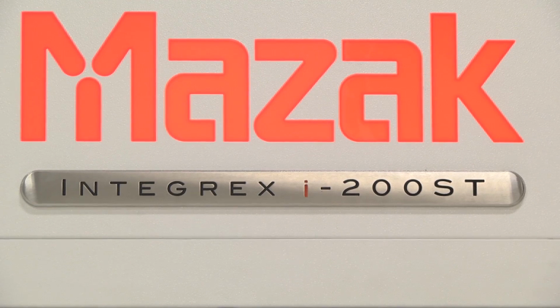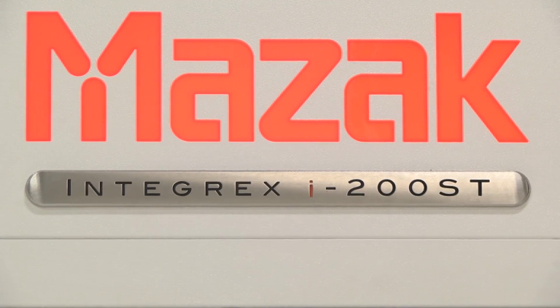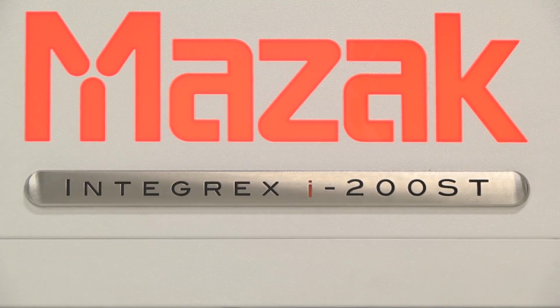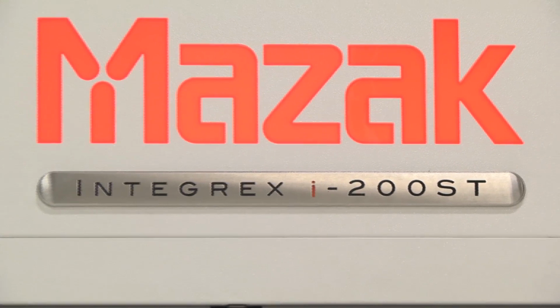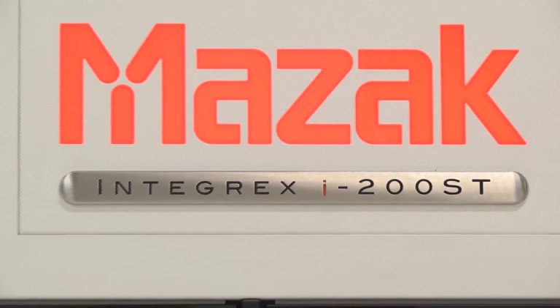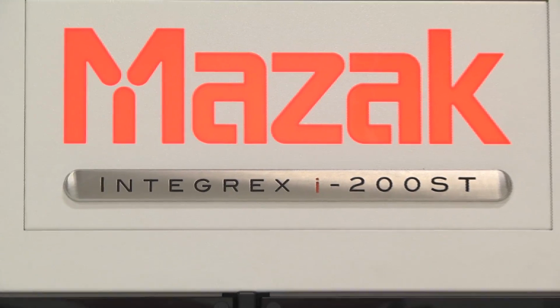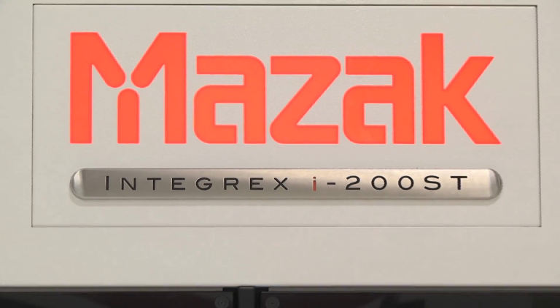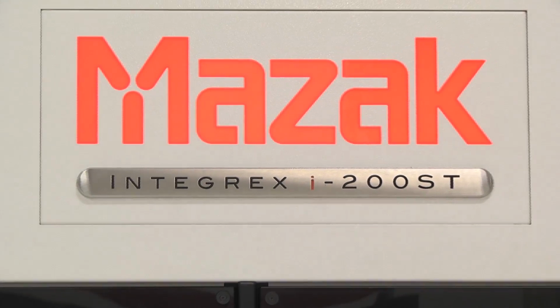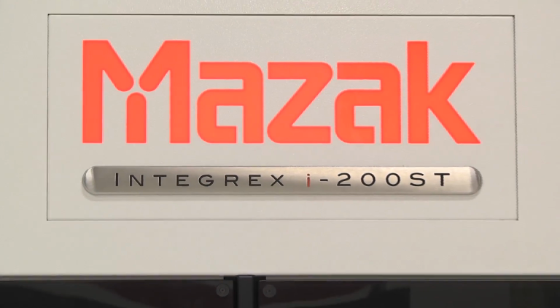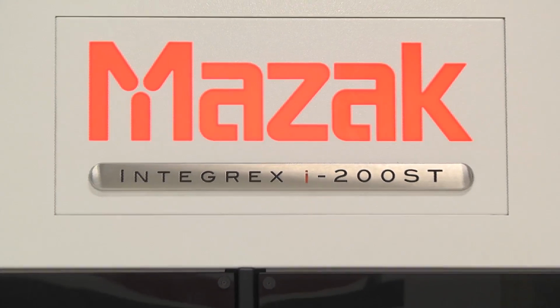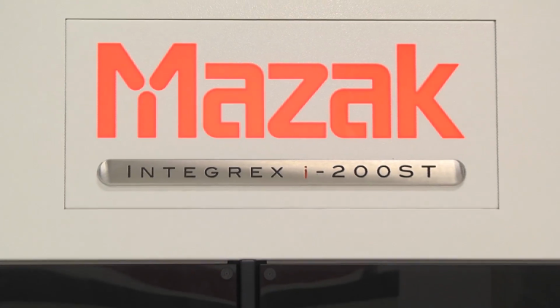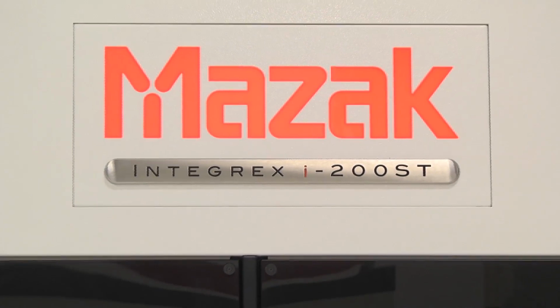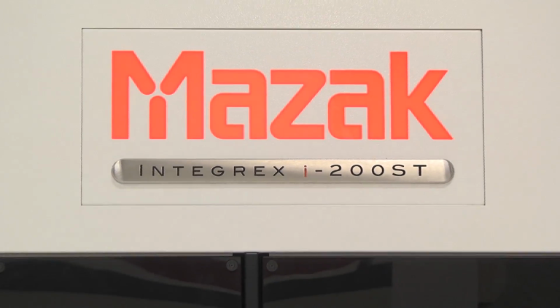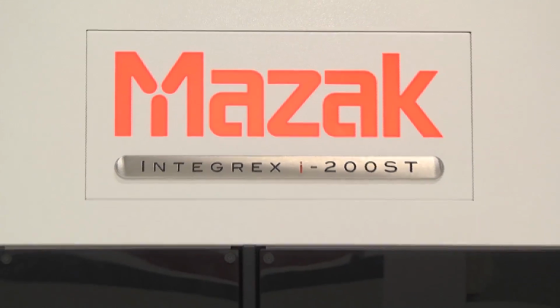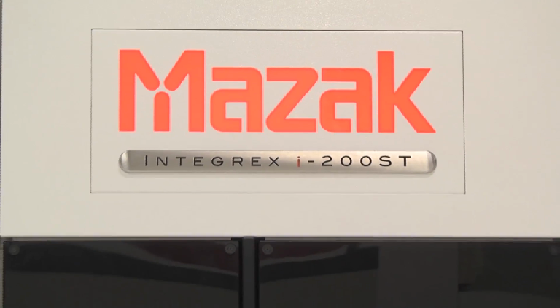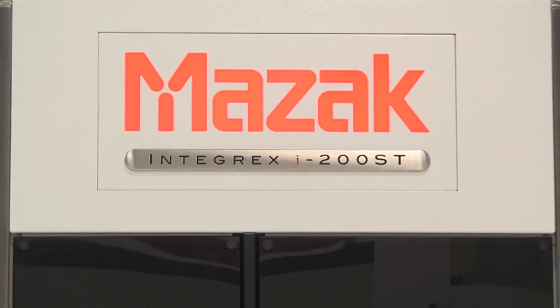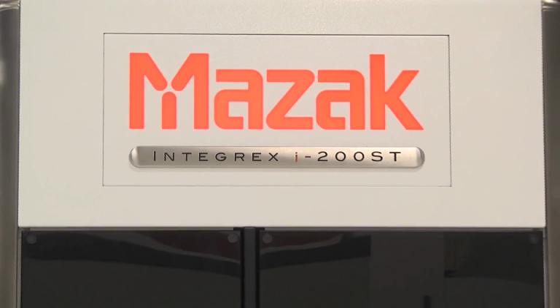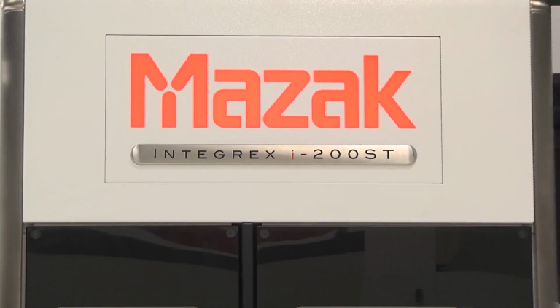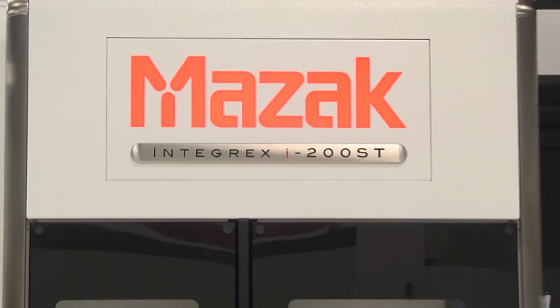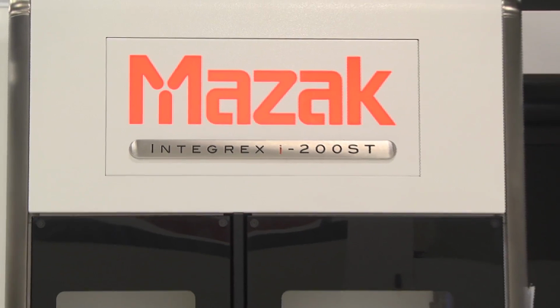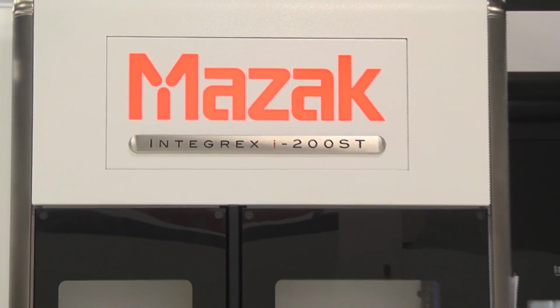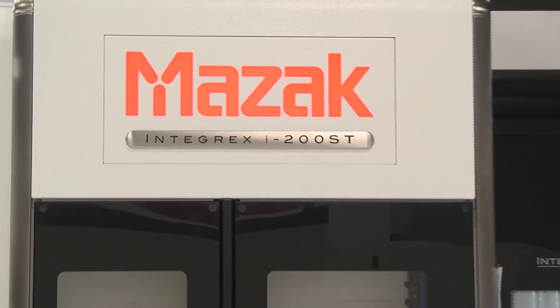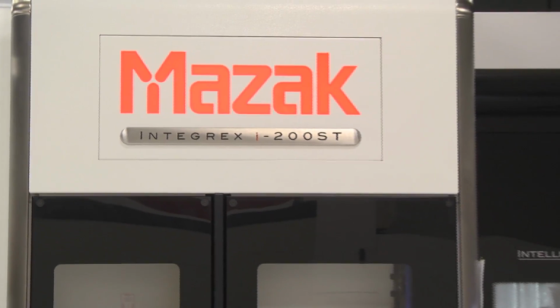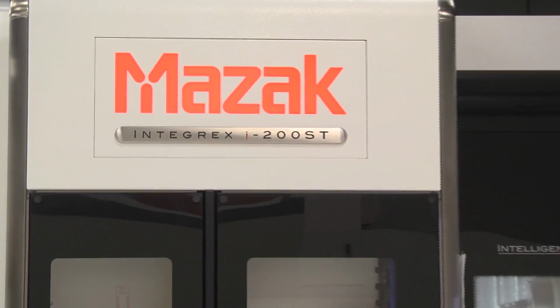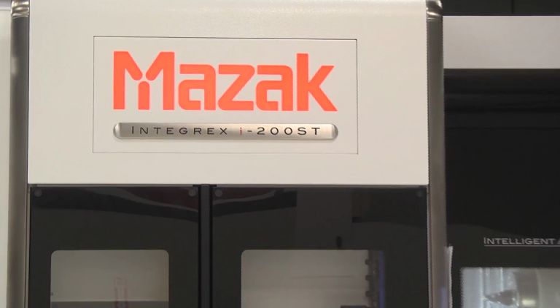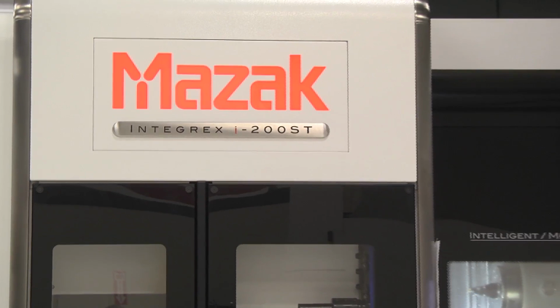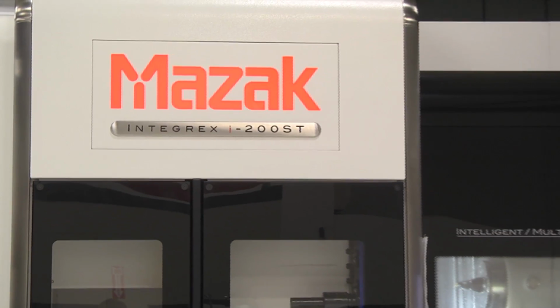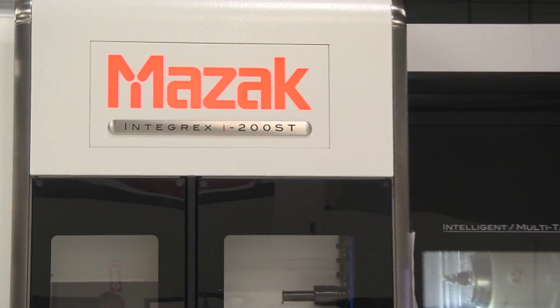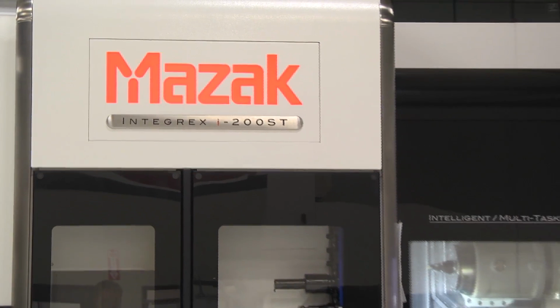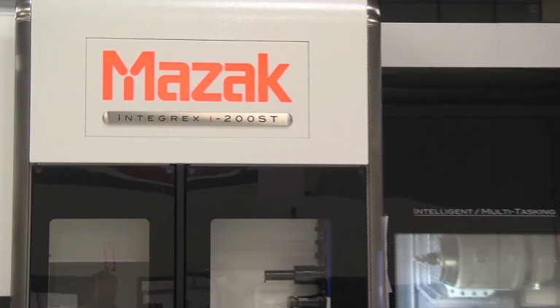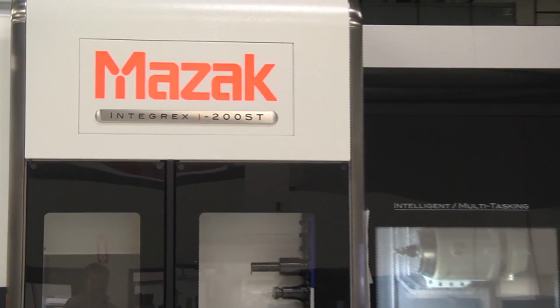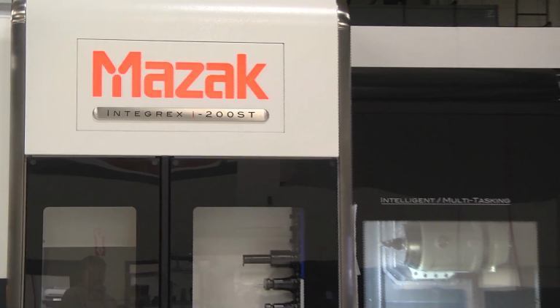We do have a really good relationship with MAZAC. They offer a lot of hands-on training courses. Every time we purchase an Integrex,